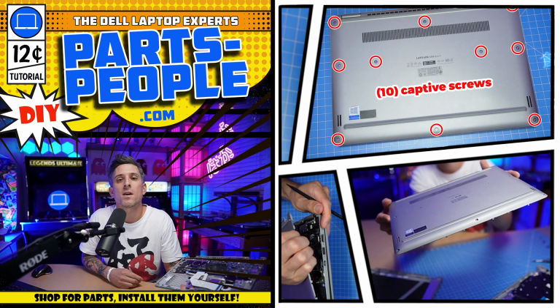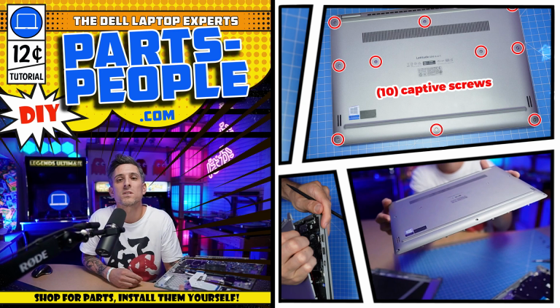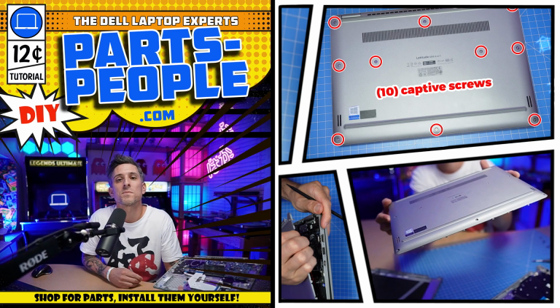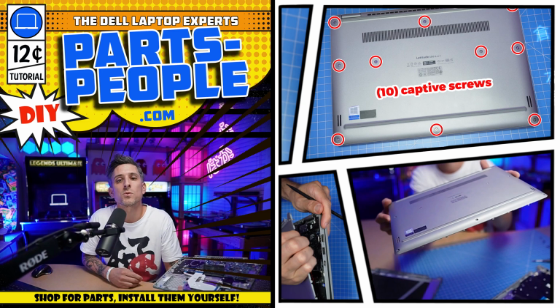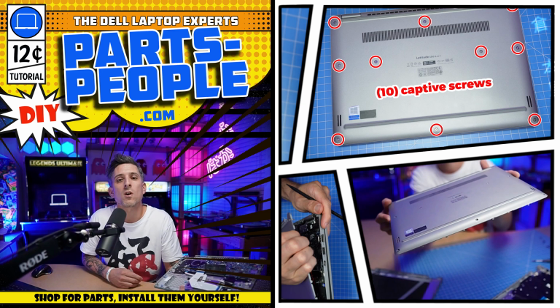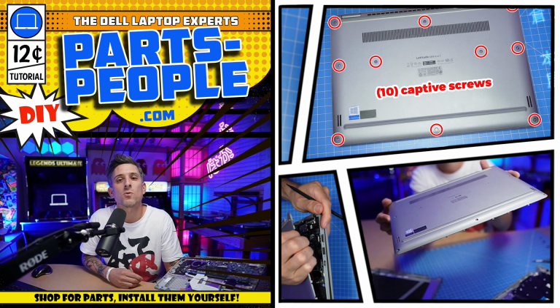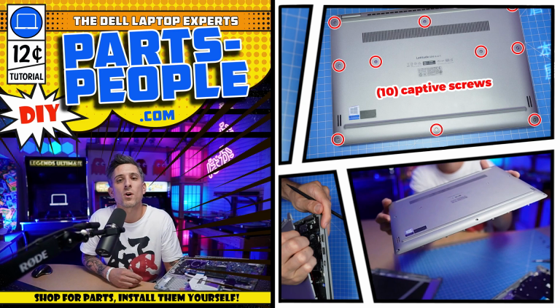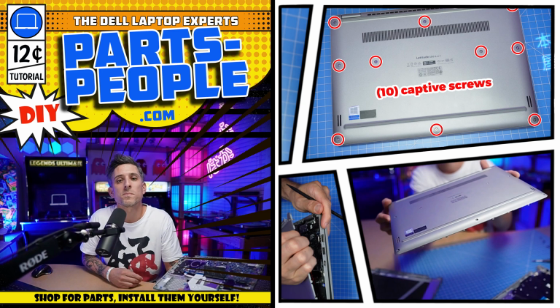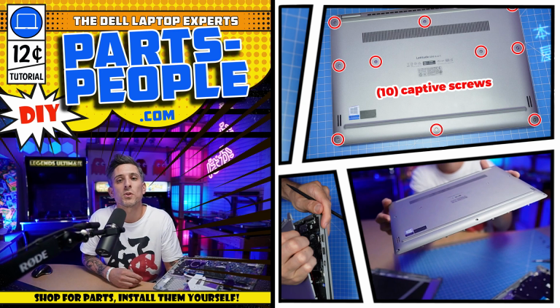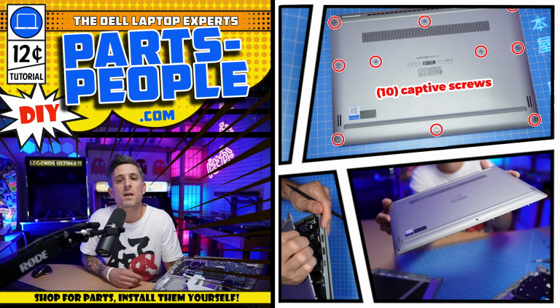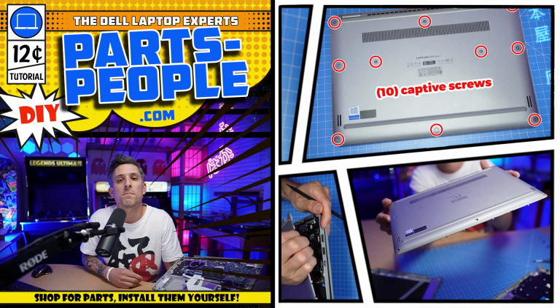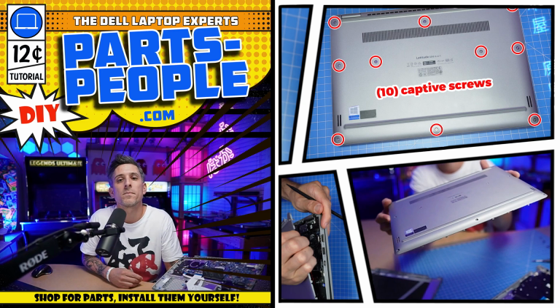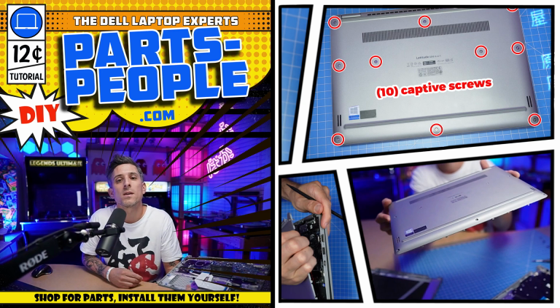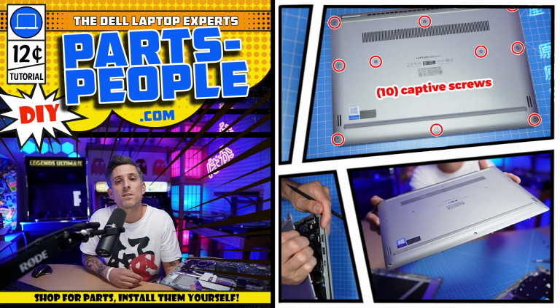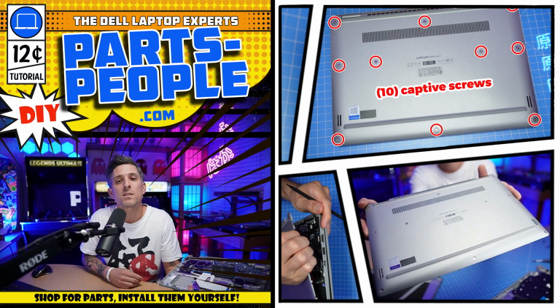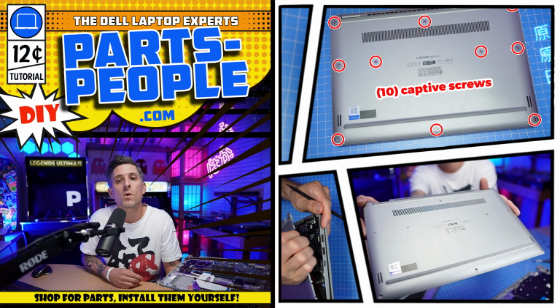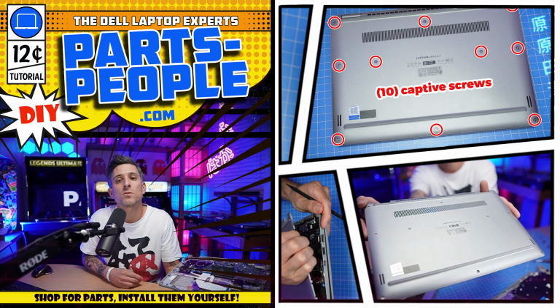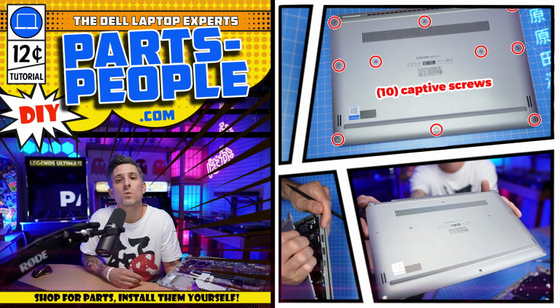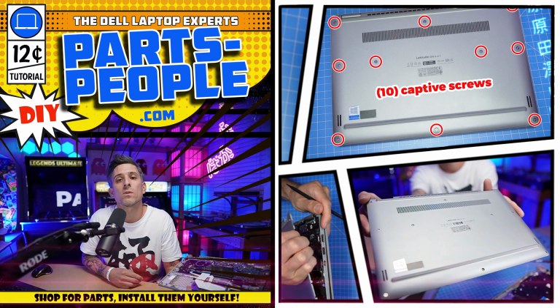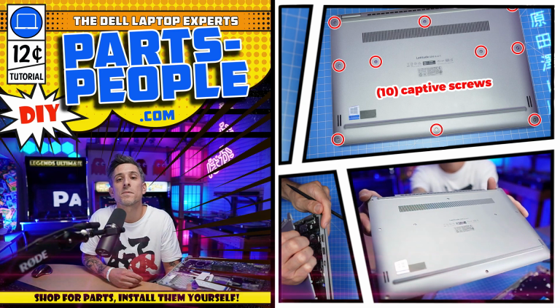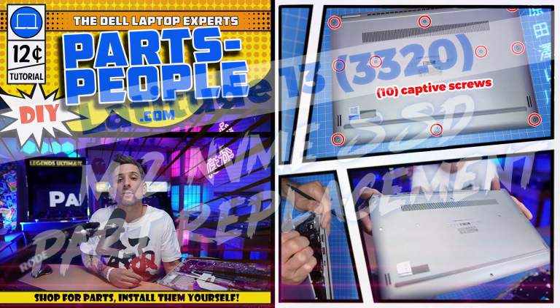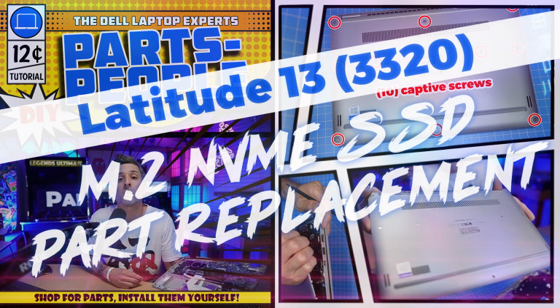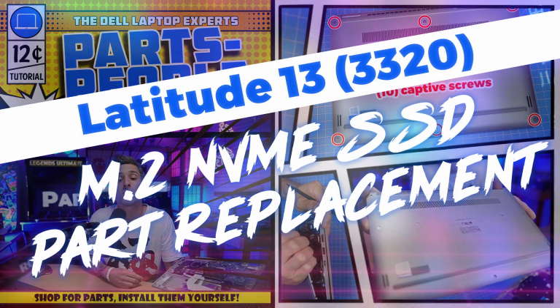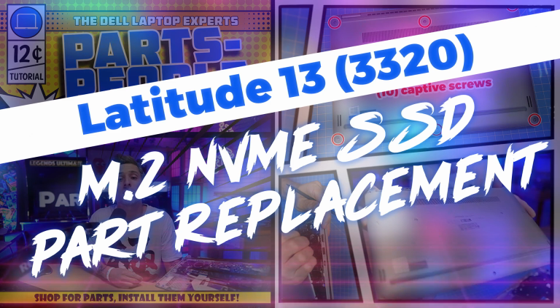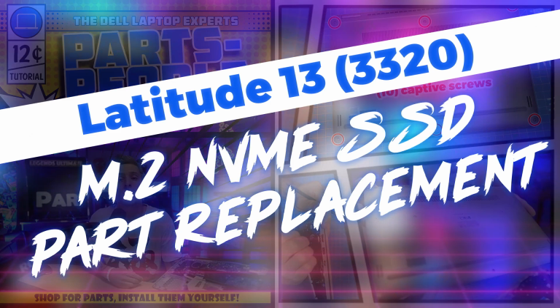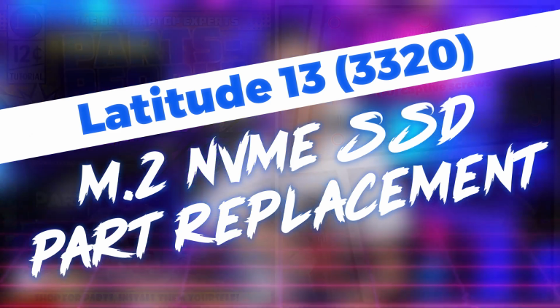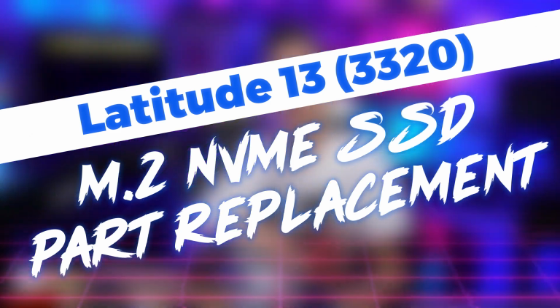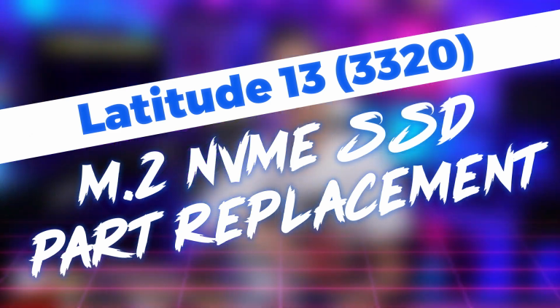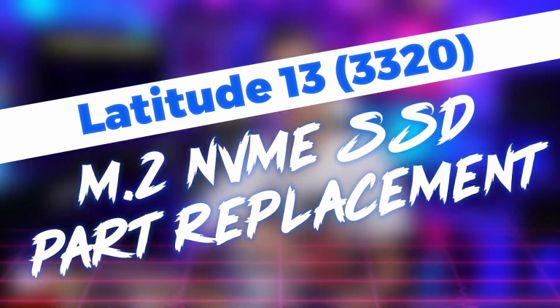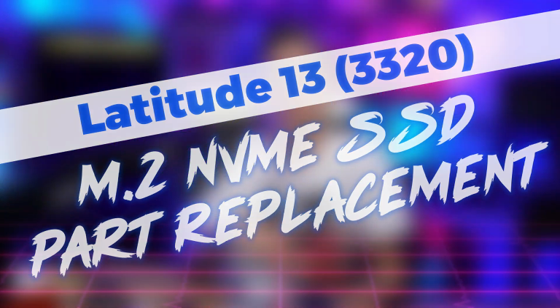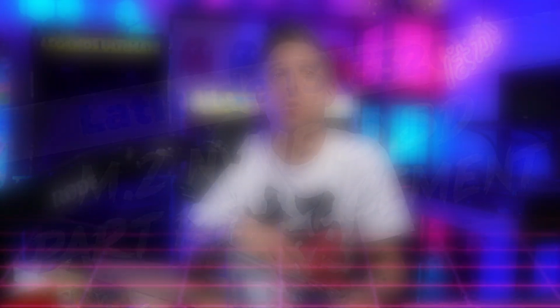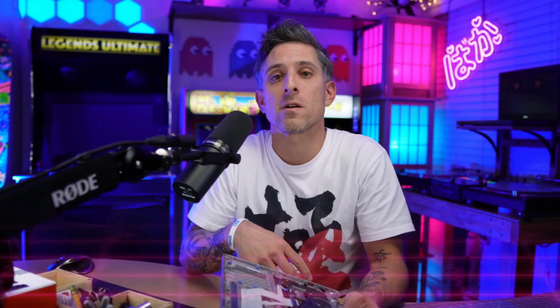Hey, what's up, this is Ricardo at PartsPeople.com and in this DIY tutorial I'm going to show you how to install your Dell laptop replacement part.